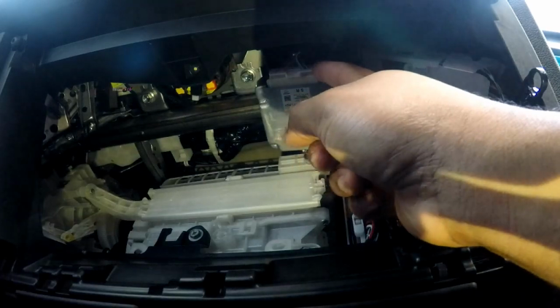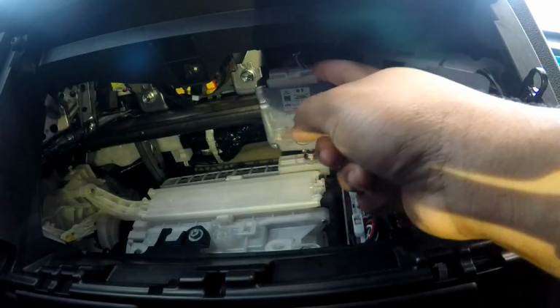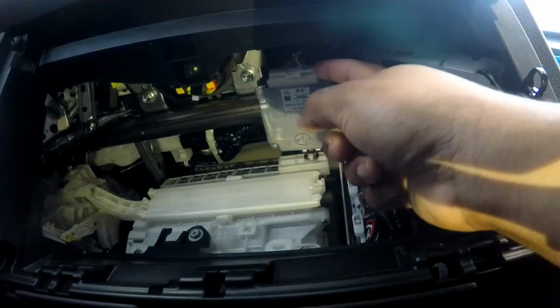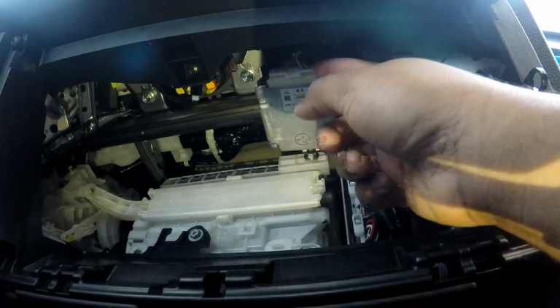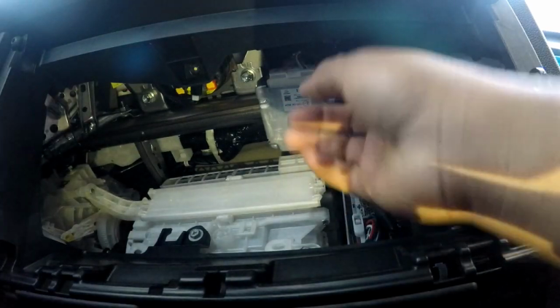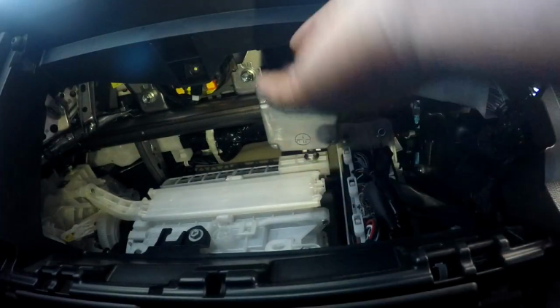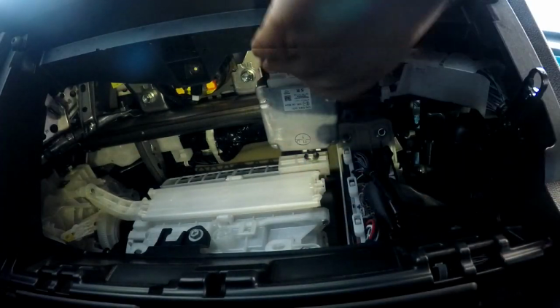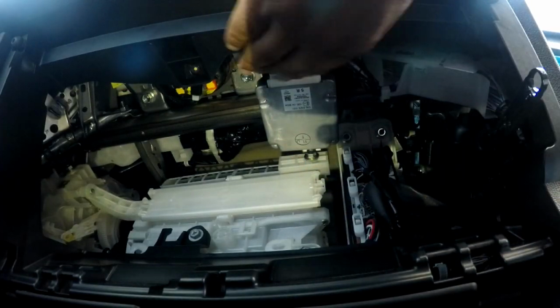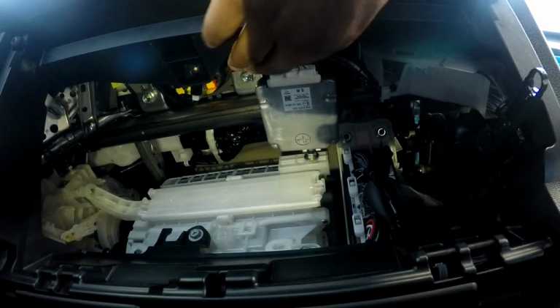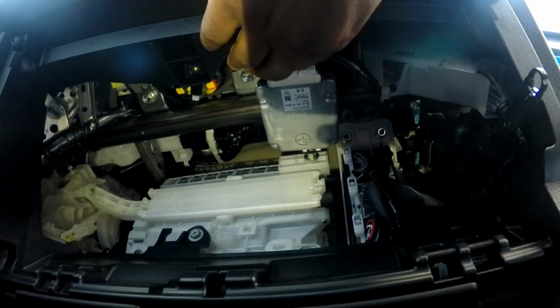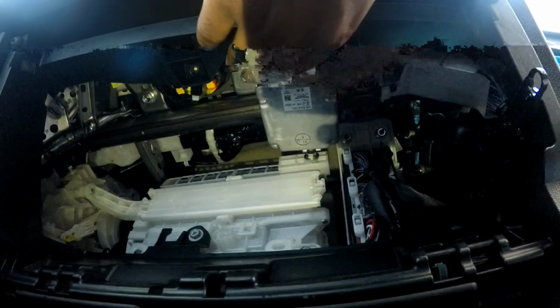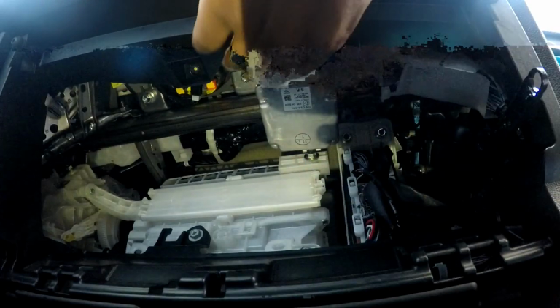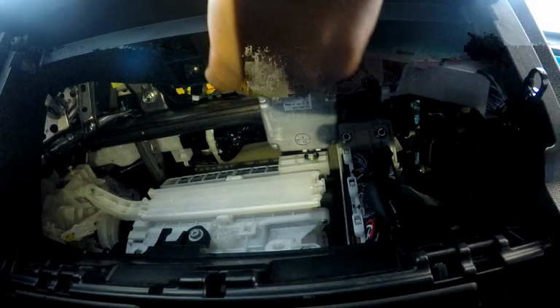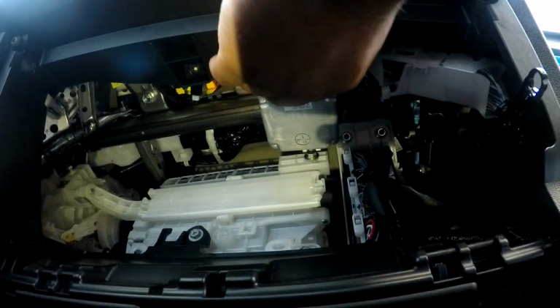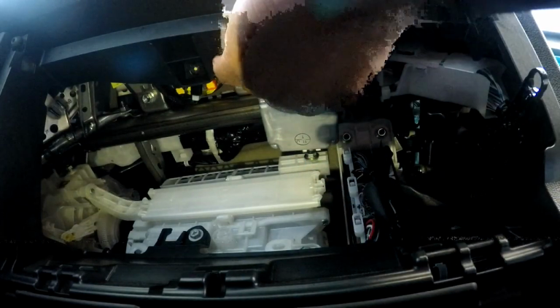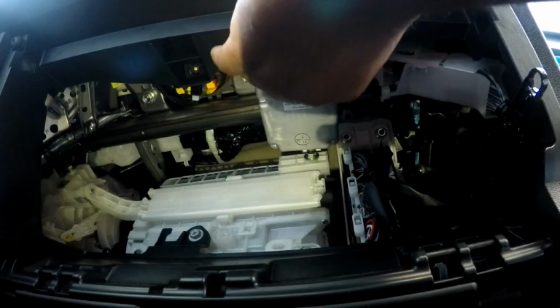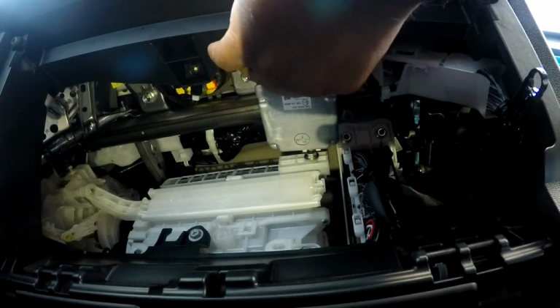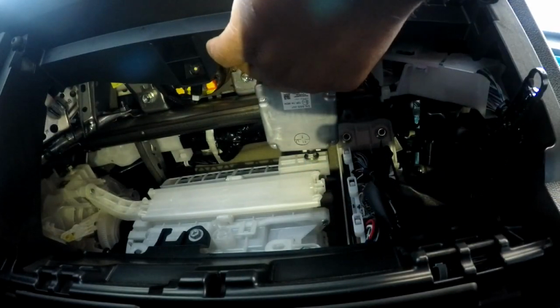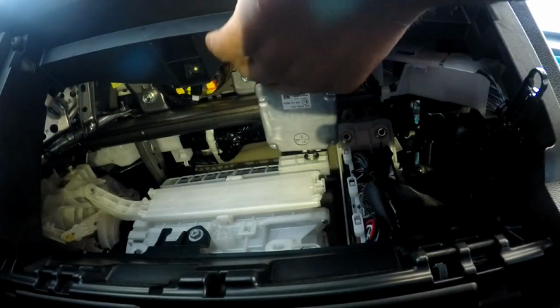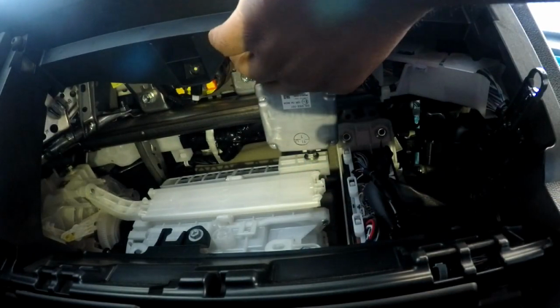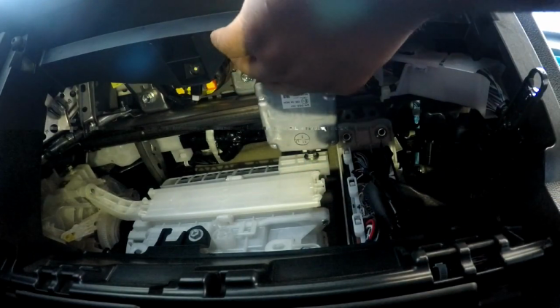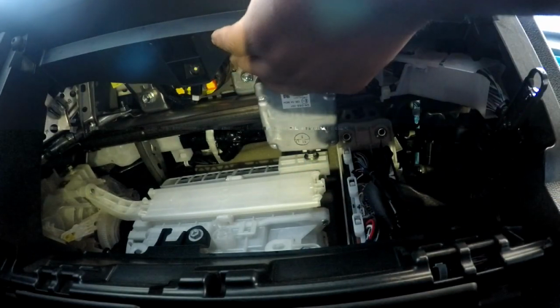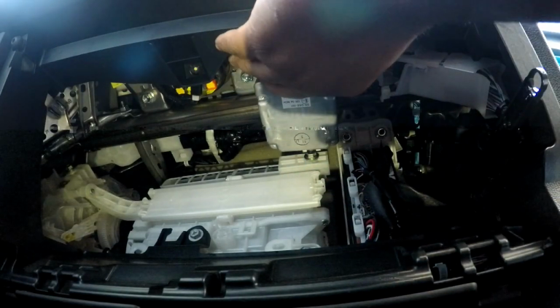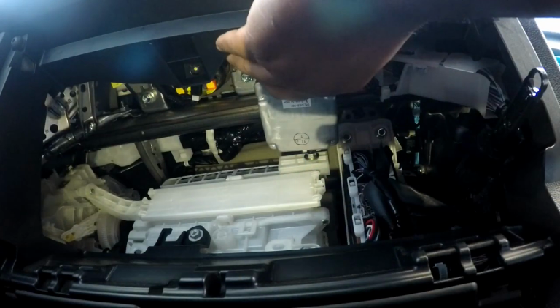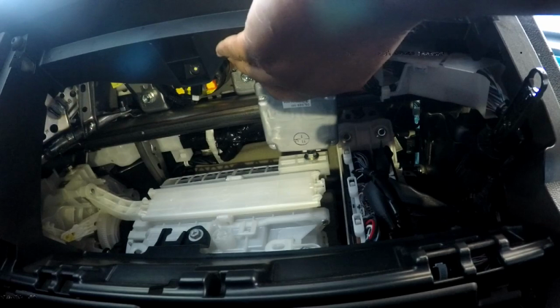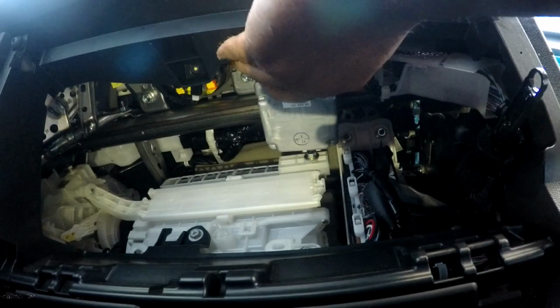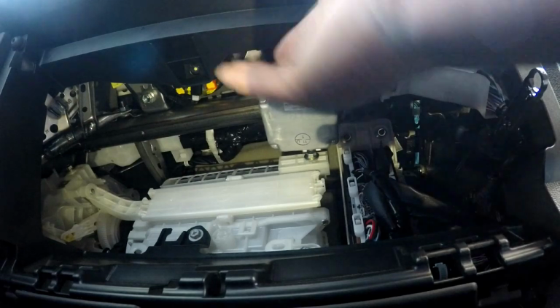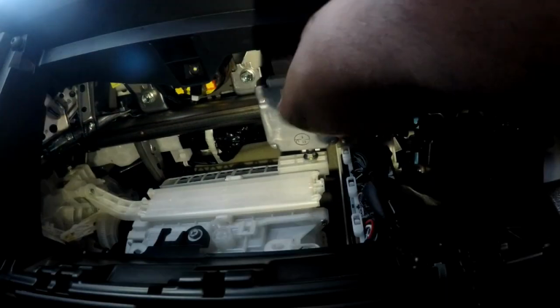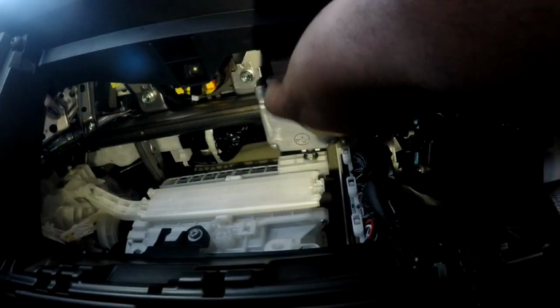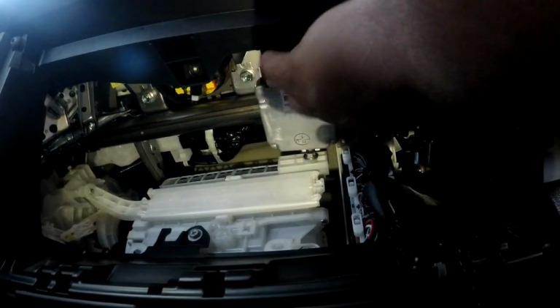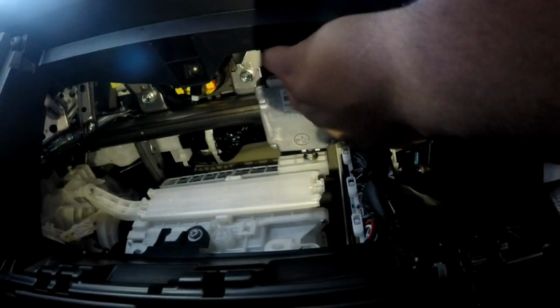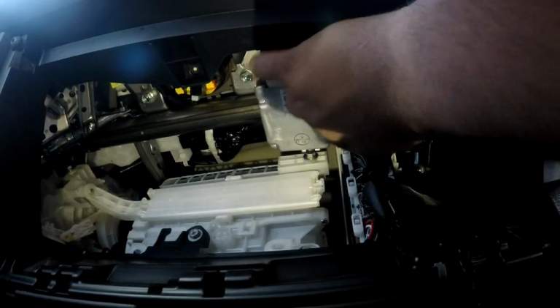So, like most cables, there's a little clip here. You push the clip up — there we go.